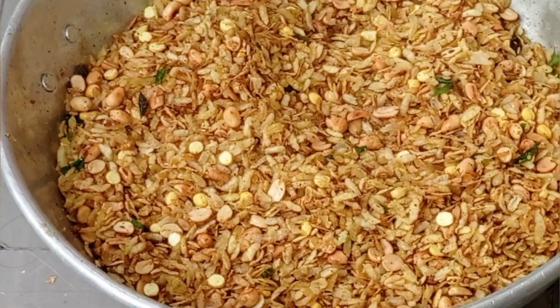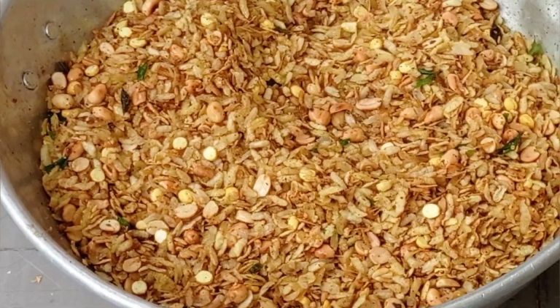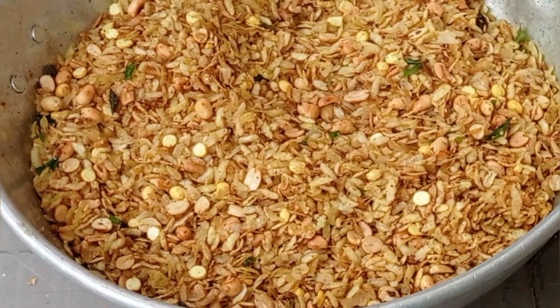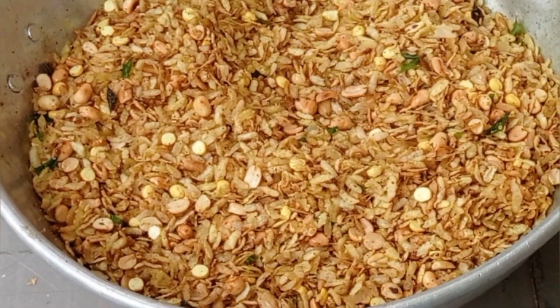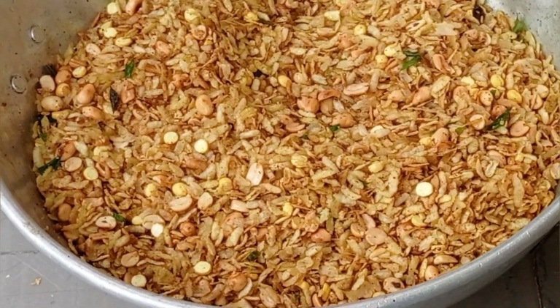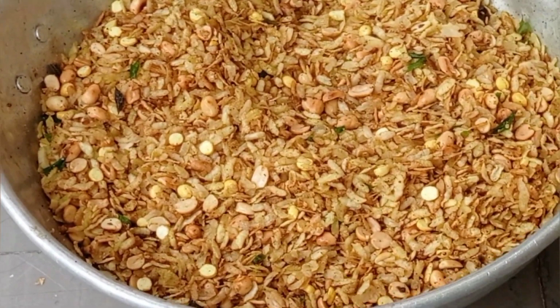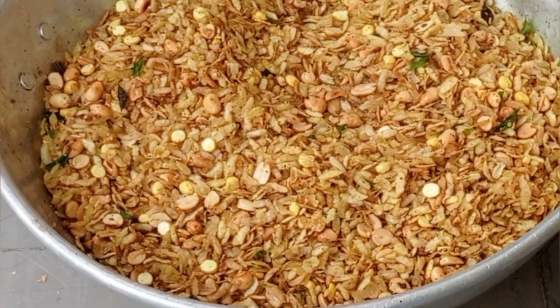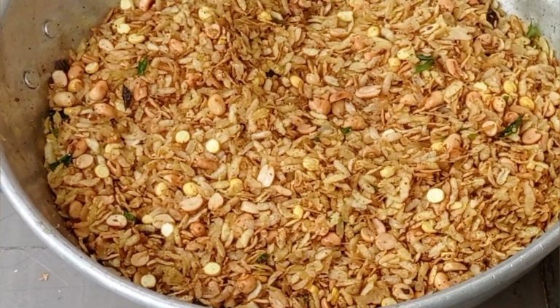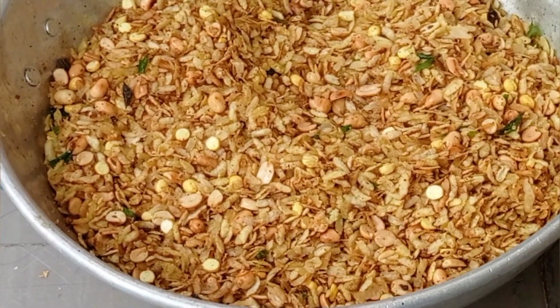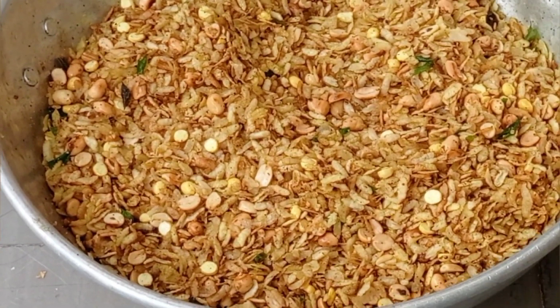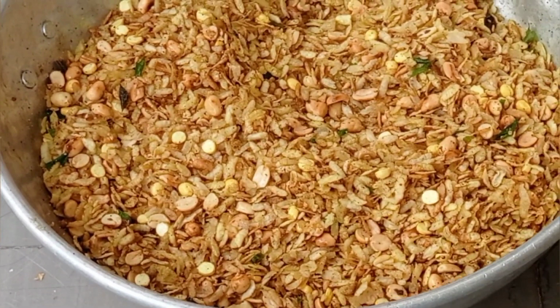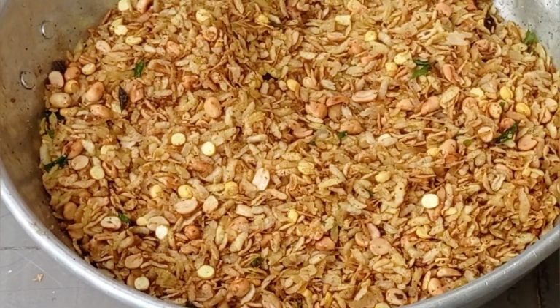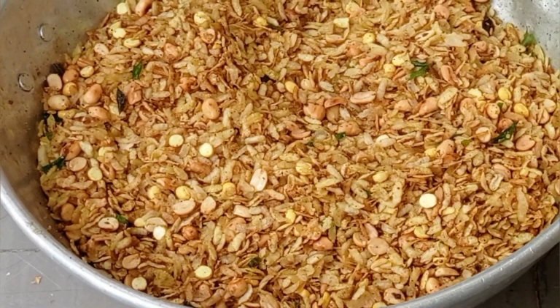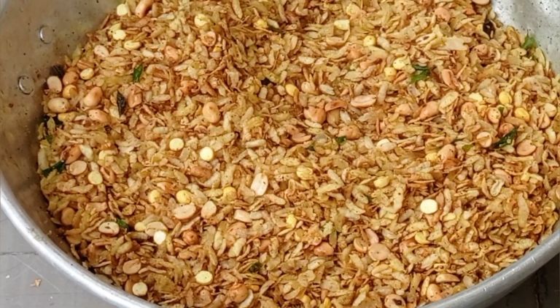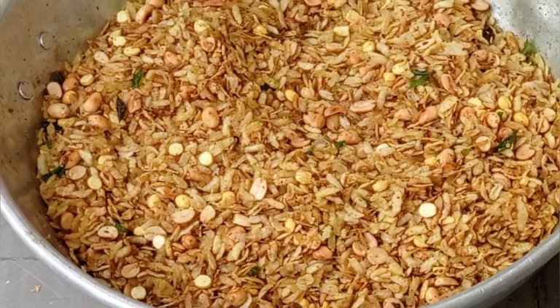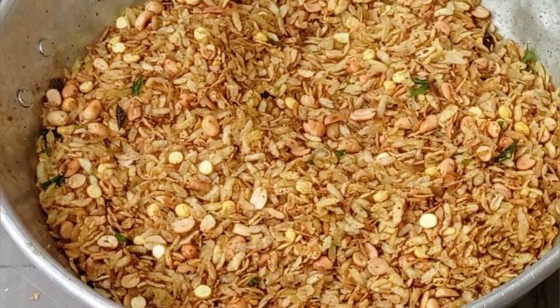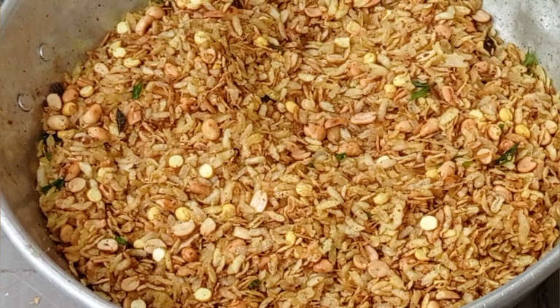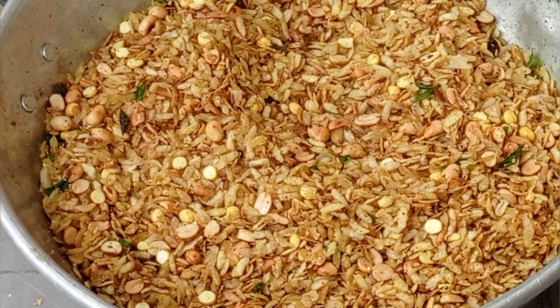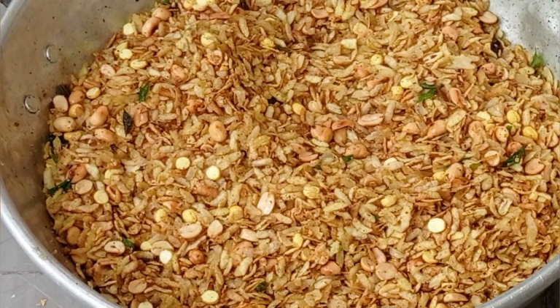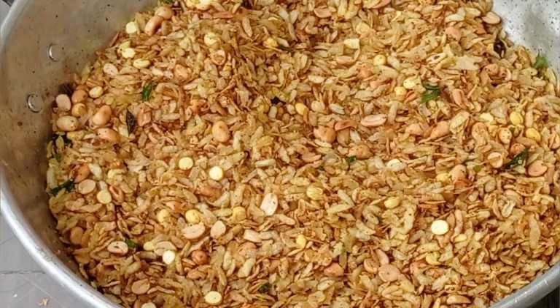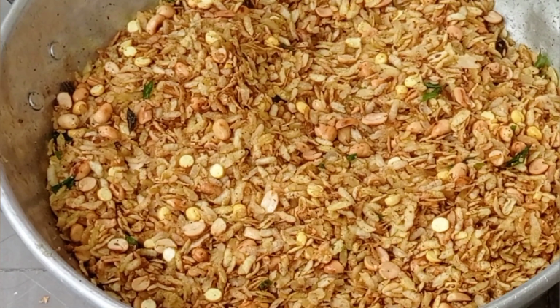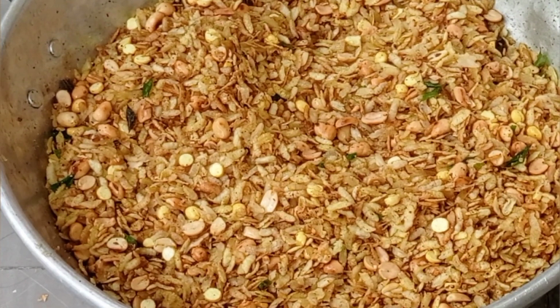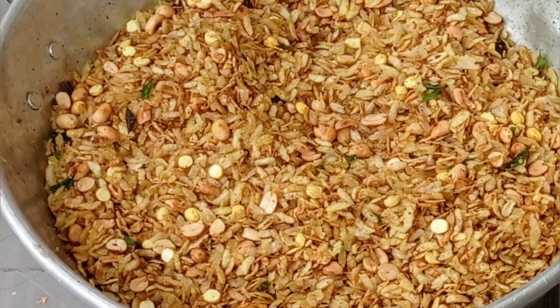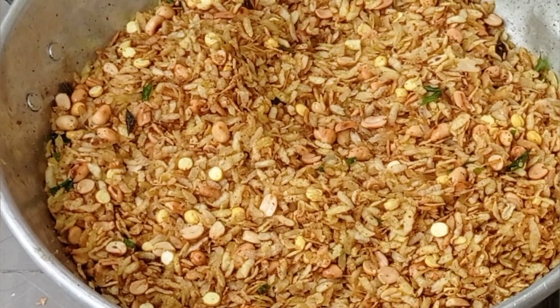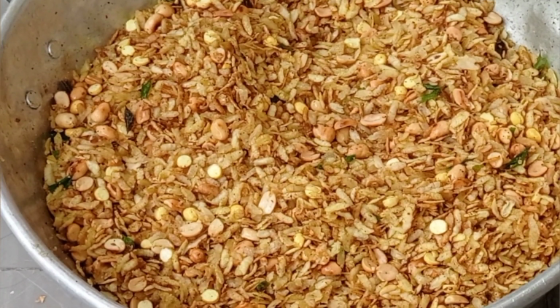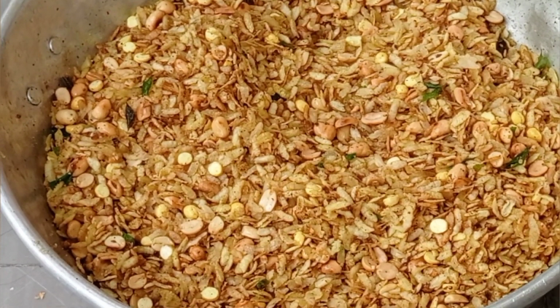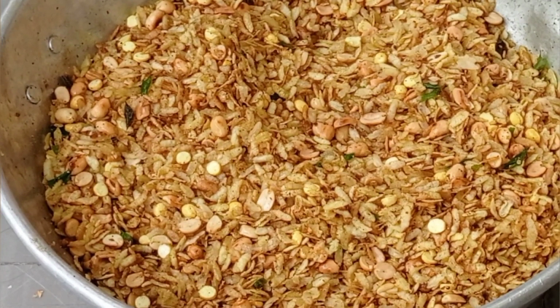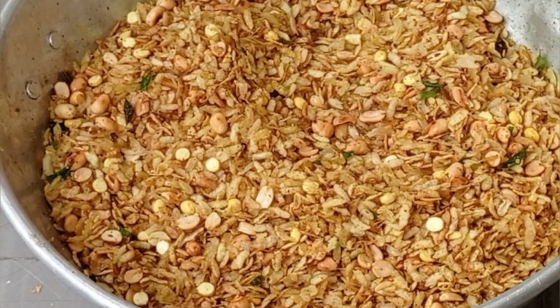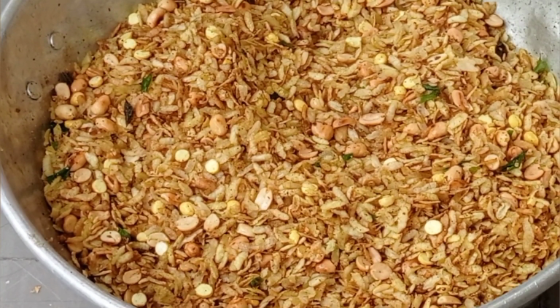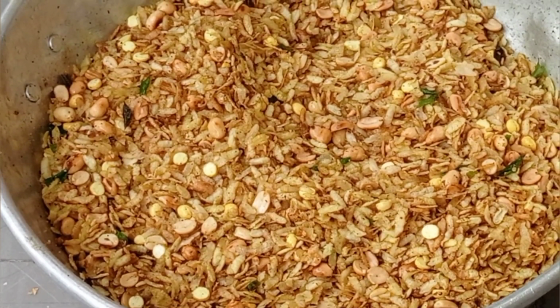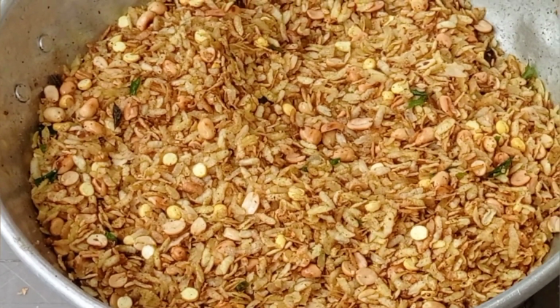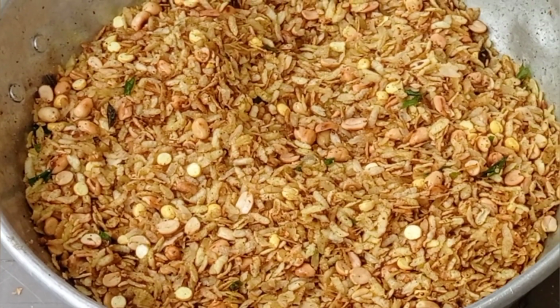Try this recipe. If you like this recipe, please like it.